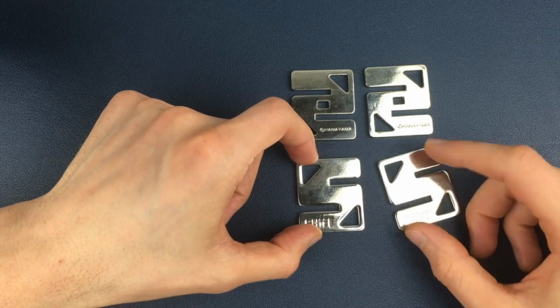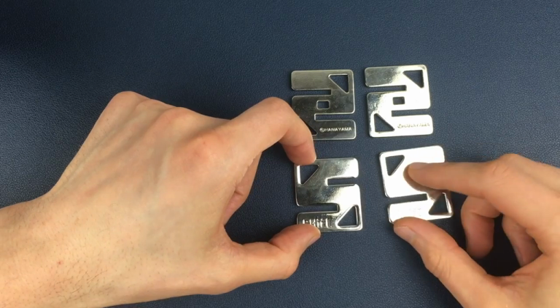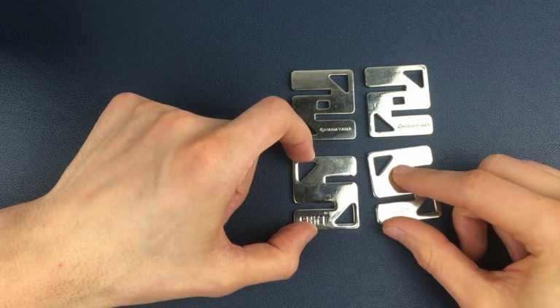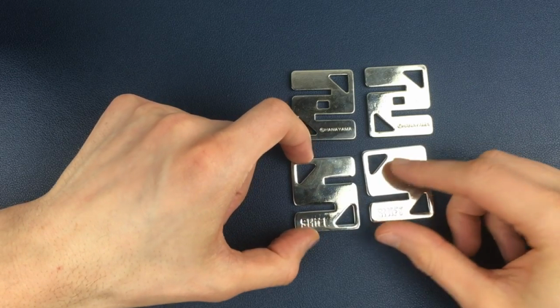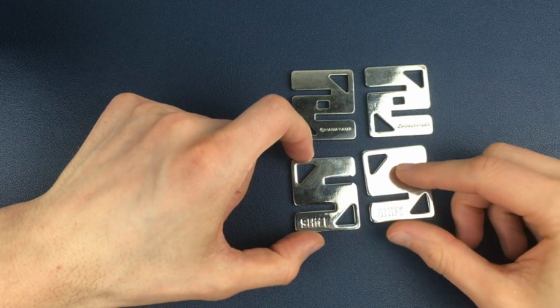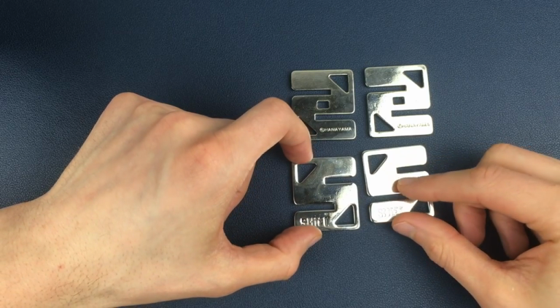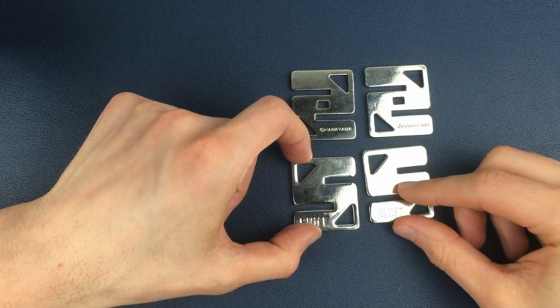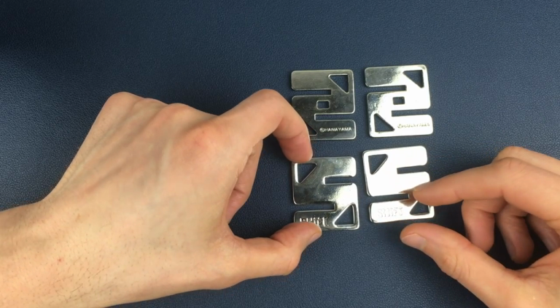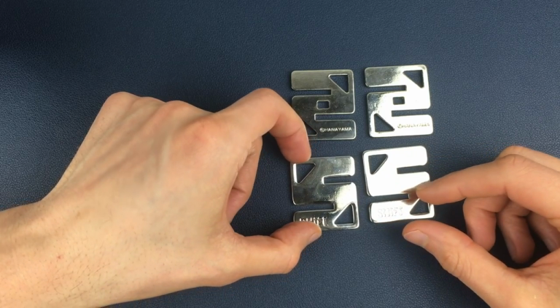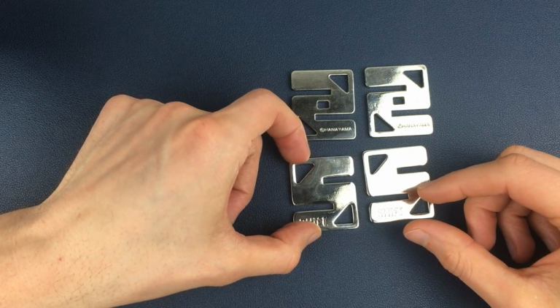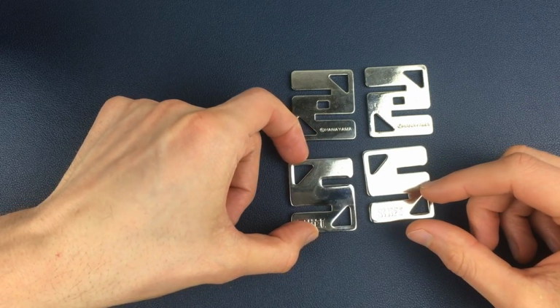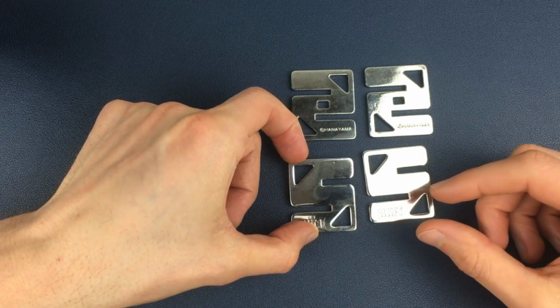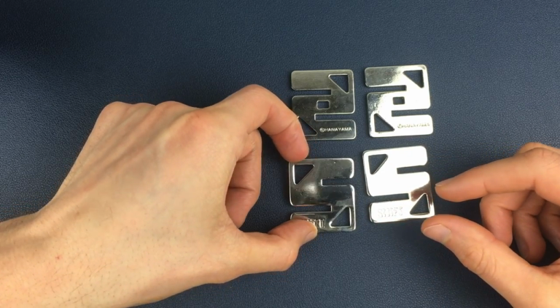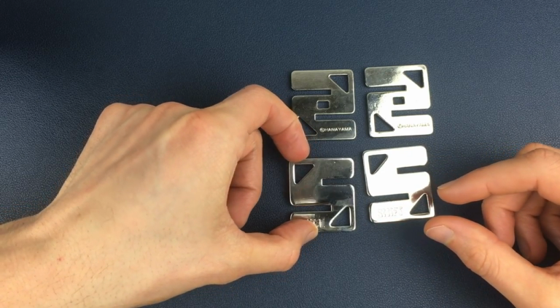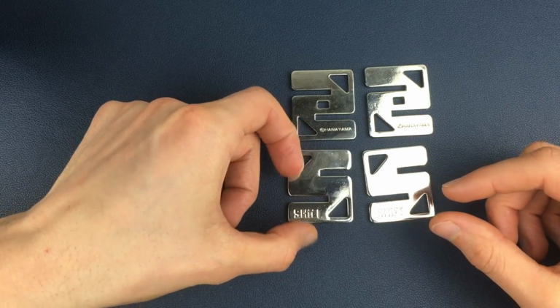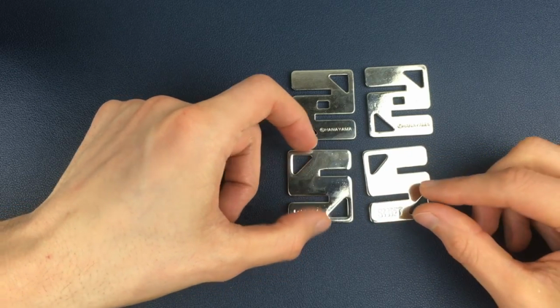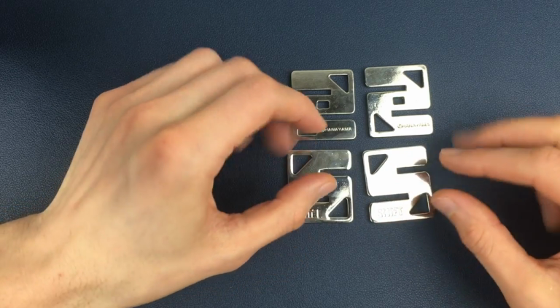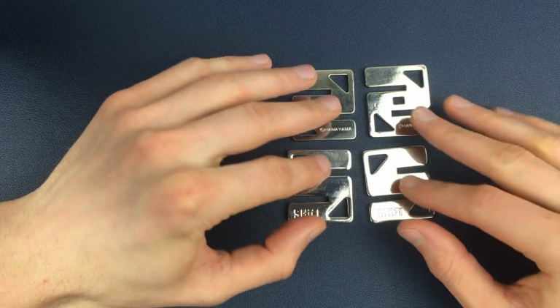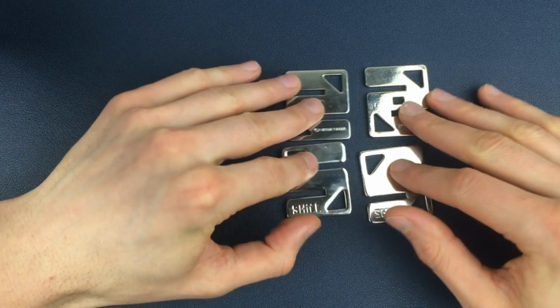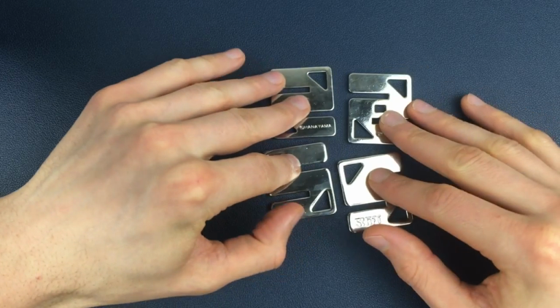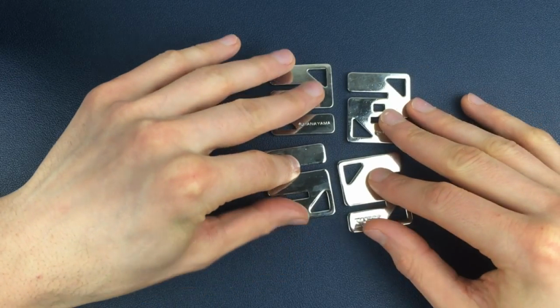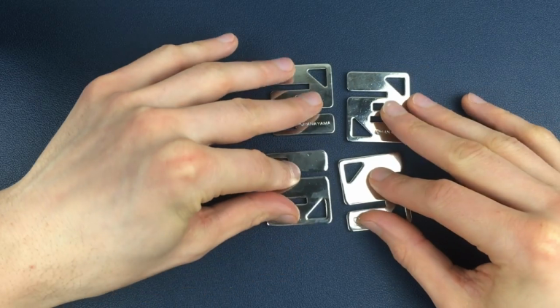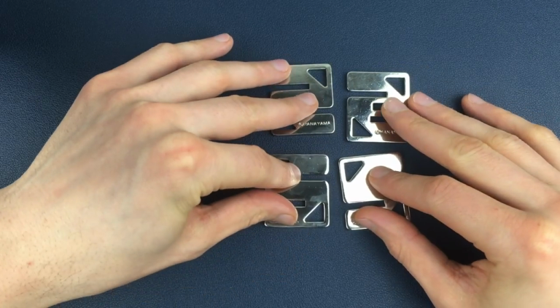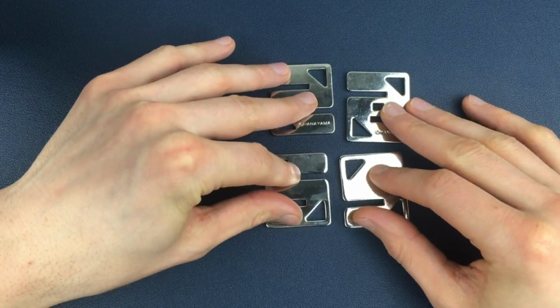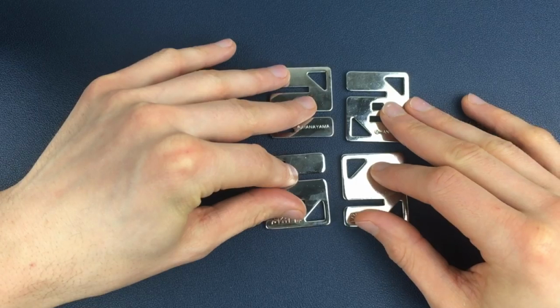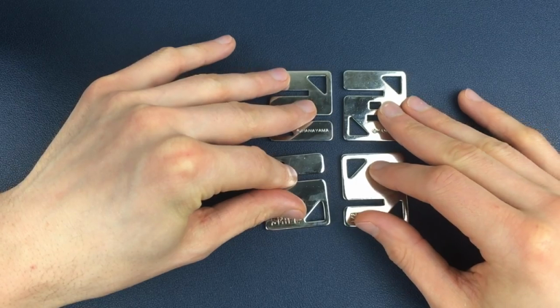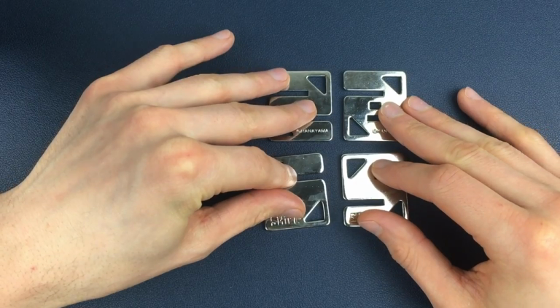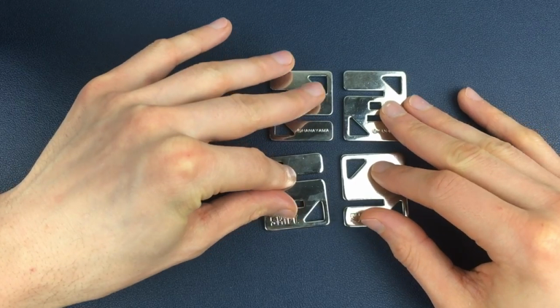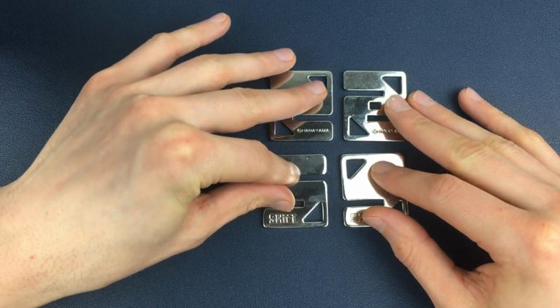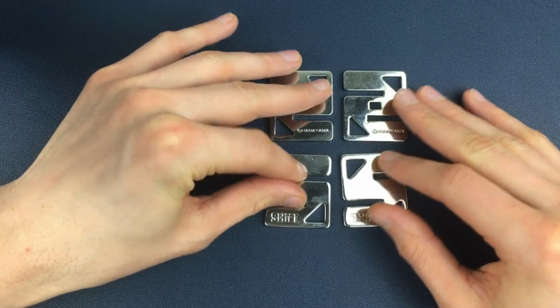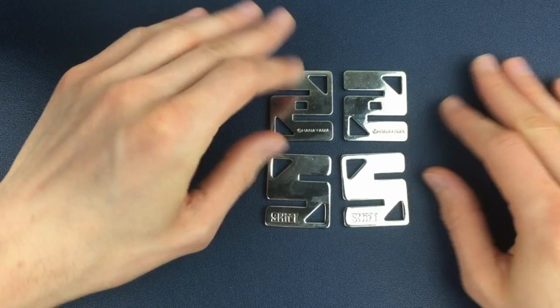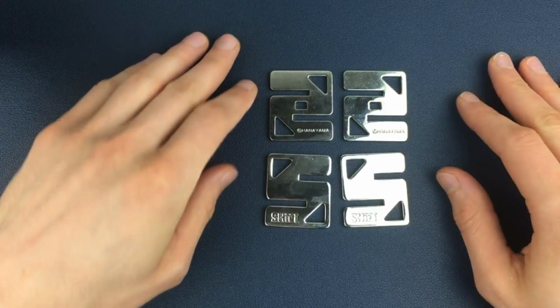And that is the nice, short and sweet solution to solving the hashtag puzzle.